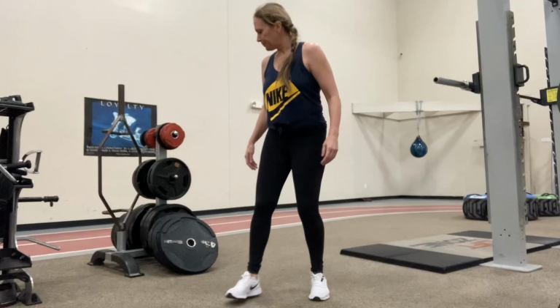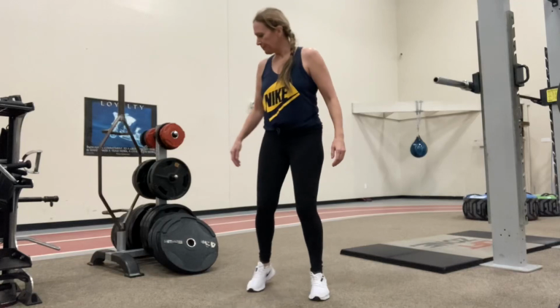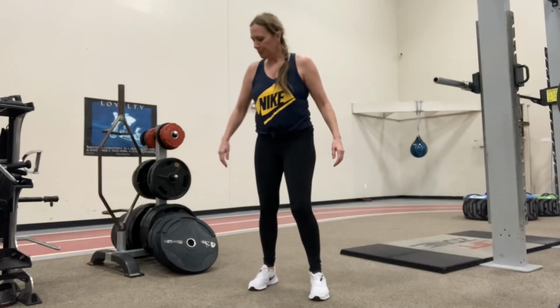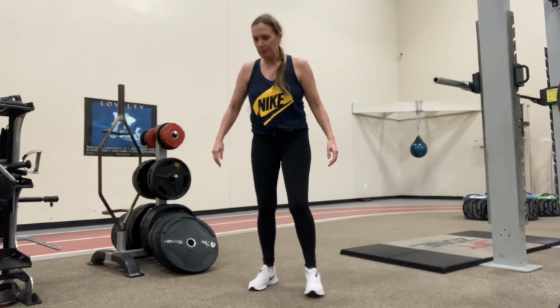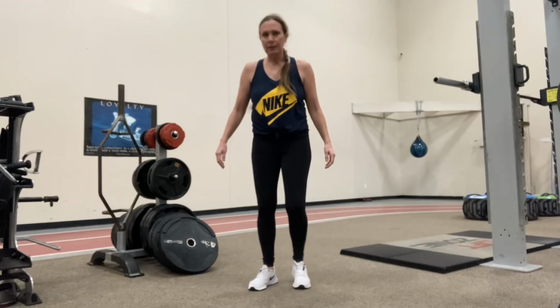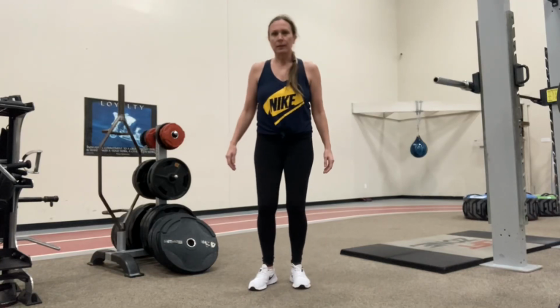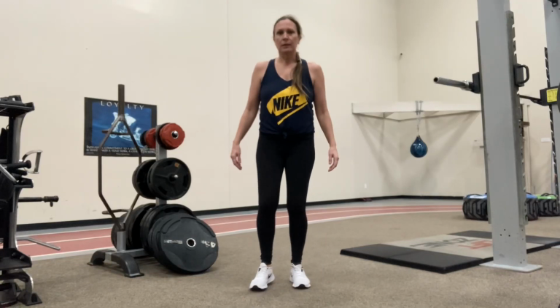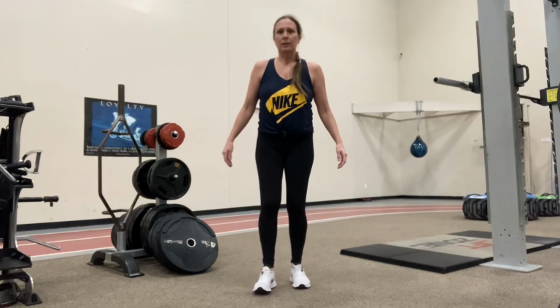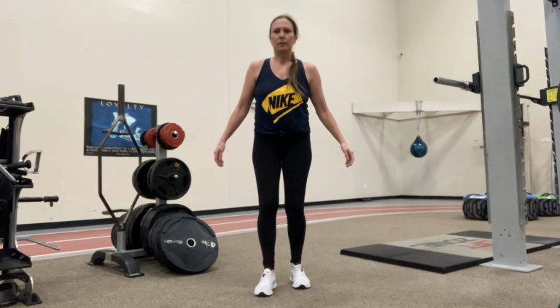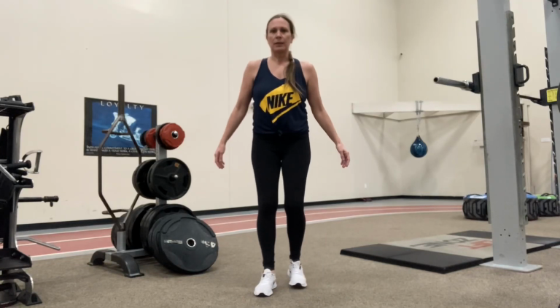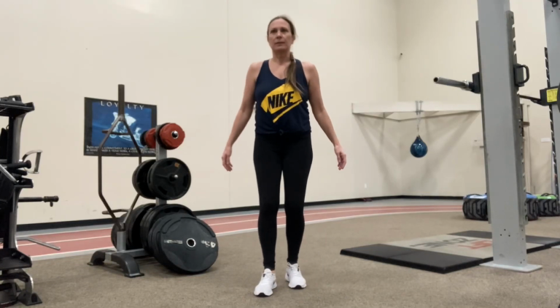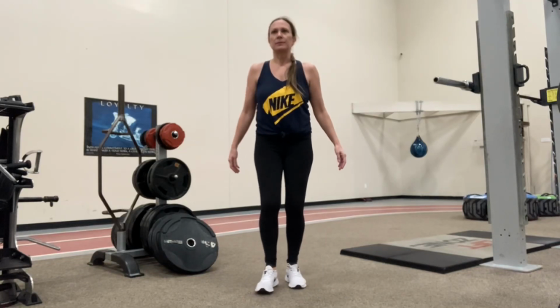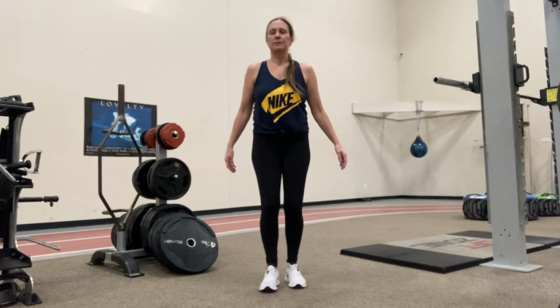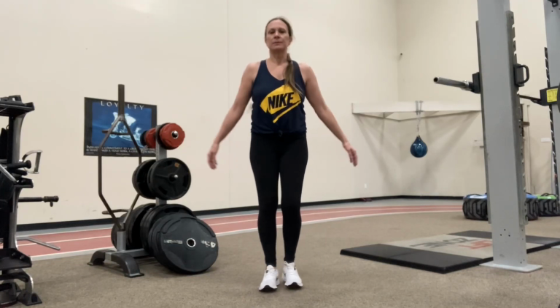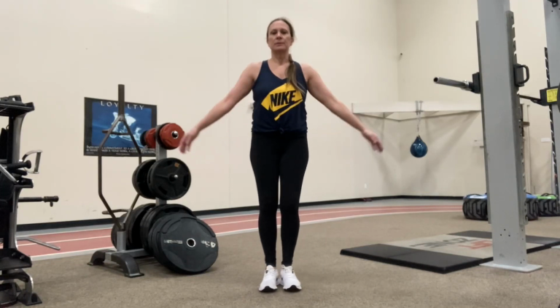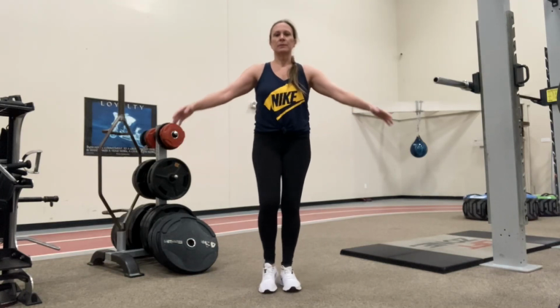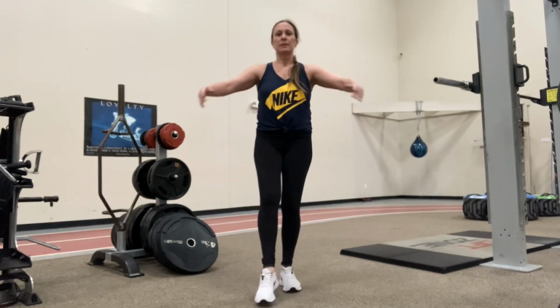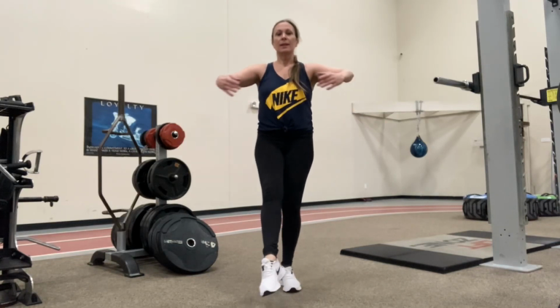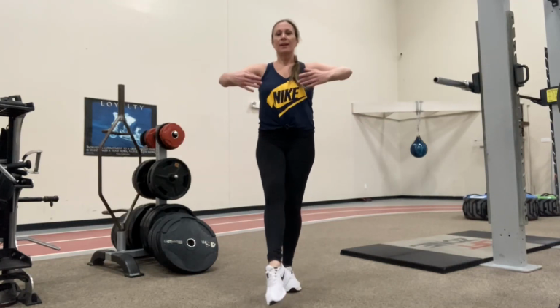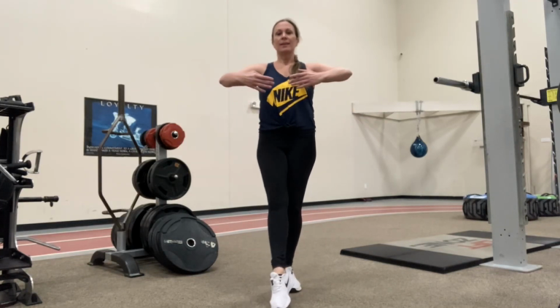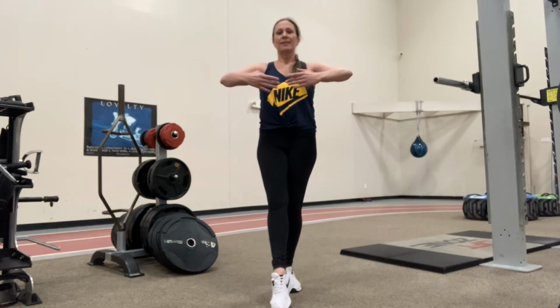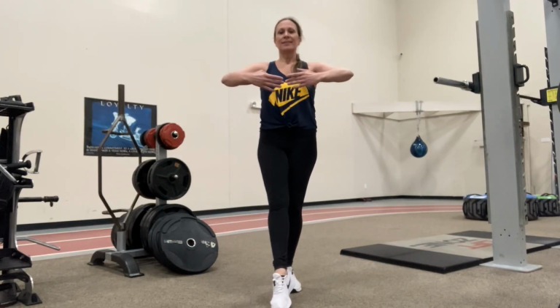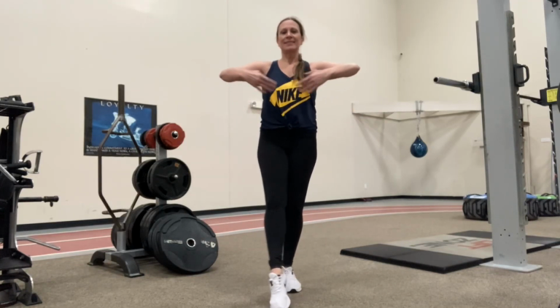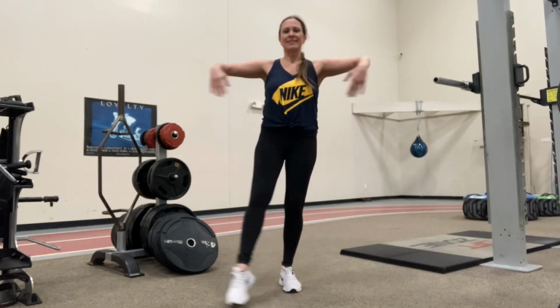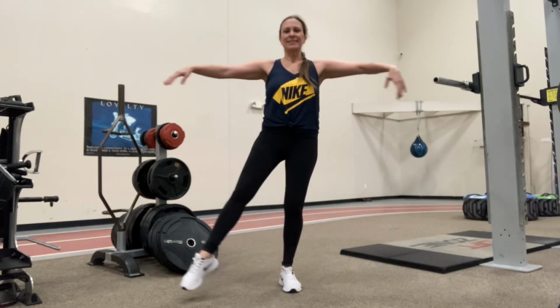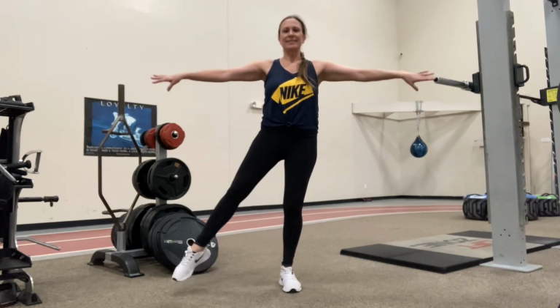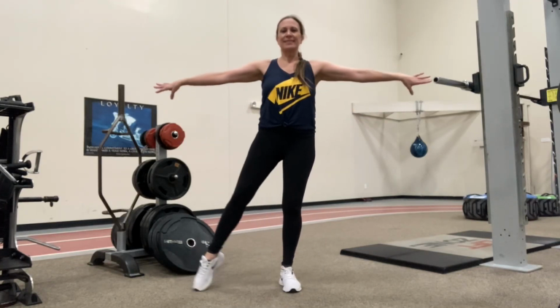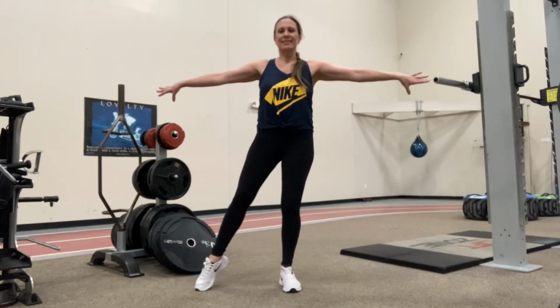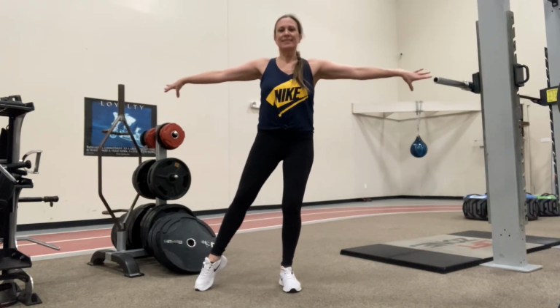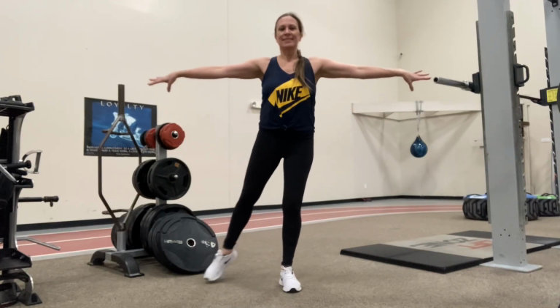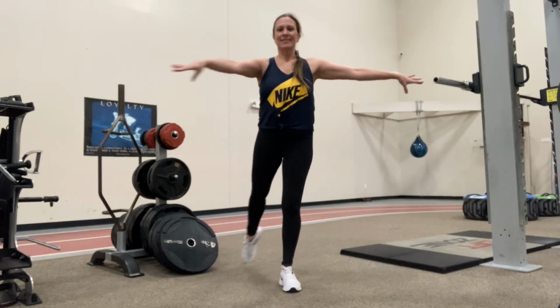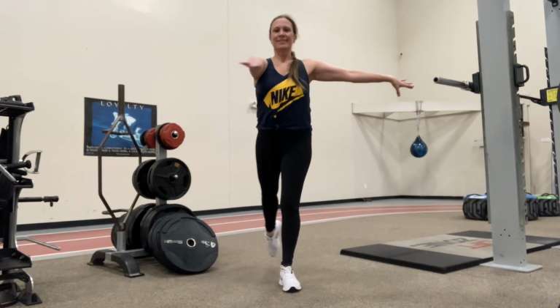Hi YY members, today we're going to work on balance progressions. I'm going to provide three variations for you. Grab a chair if you need it.